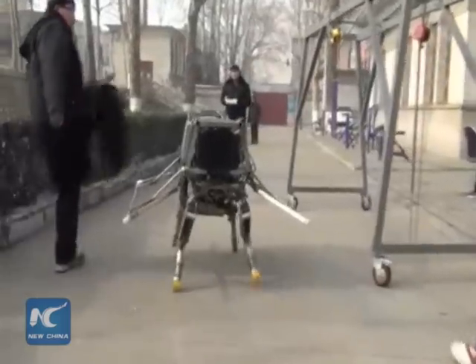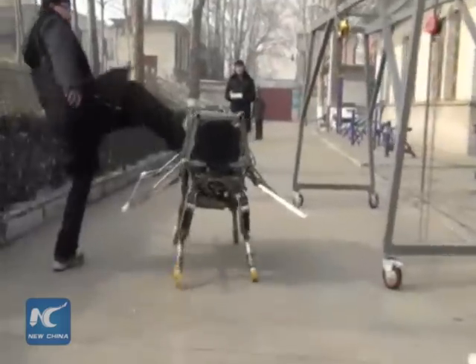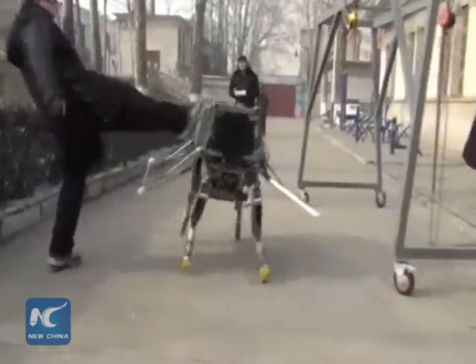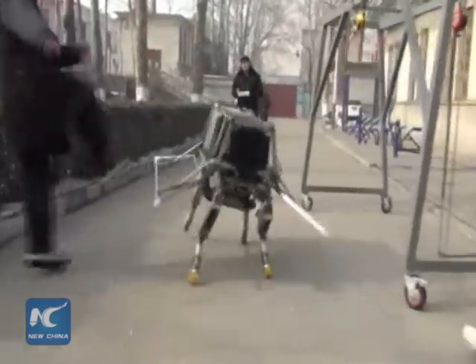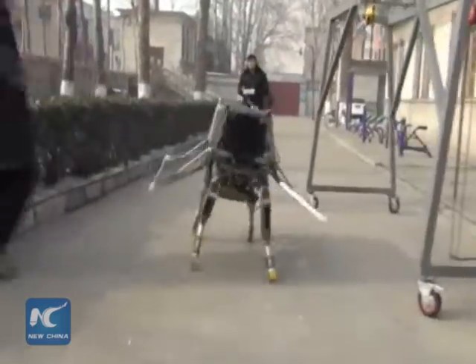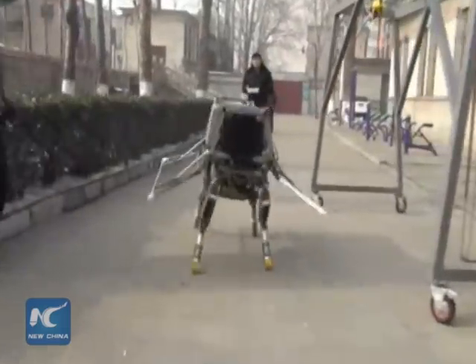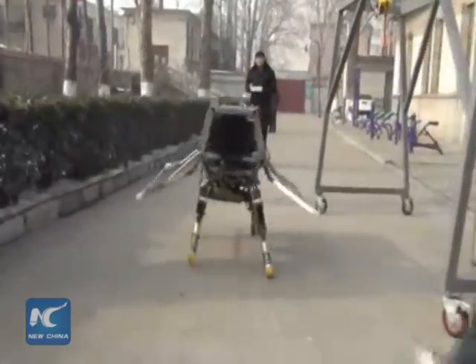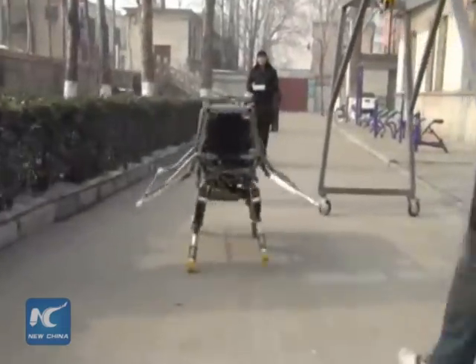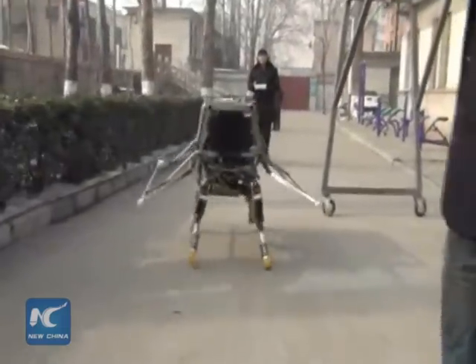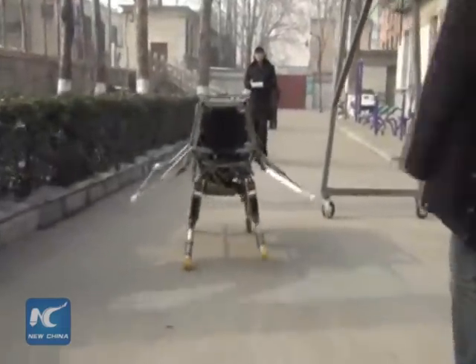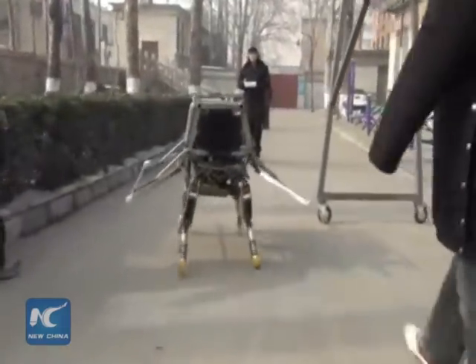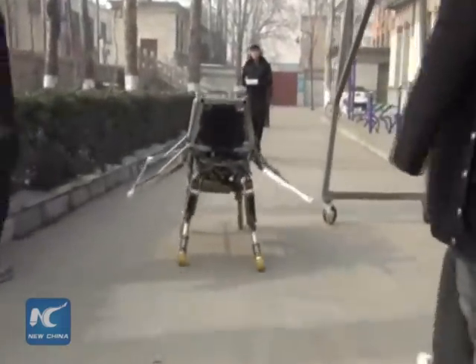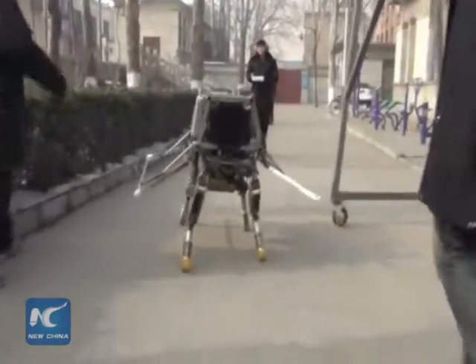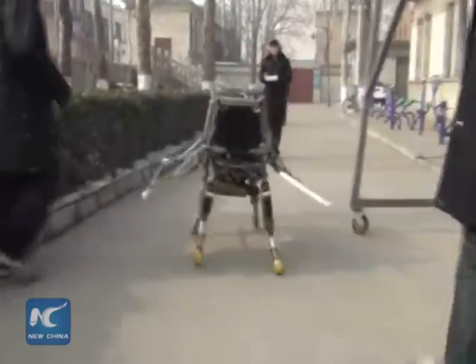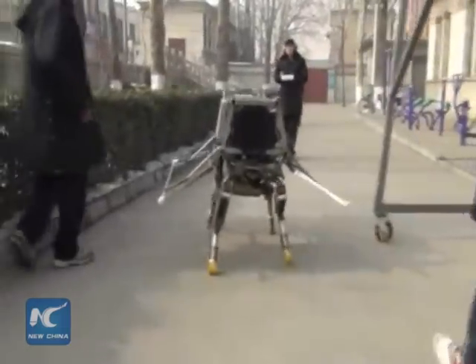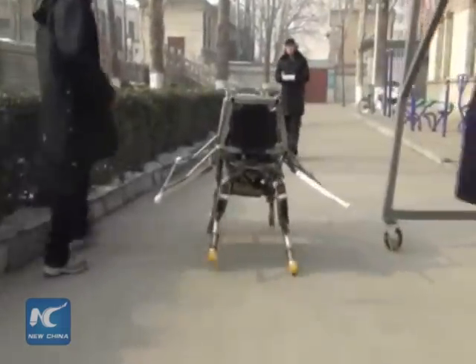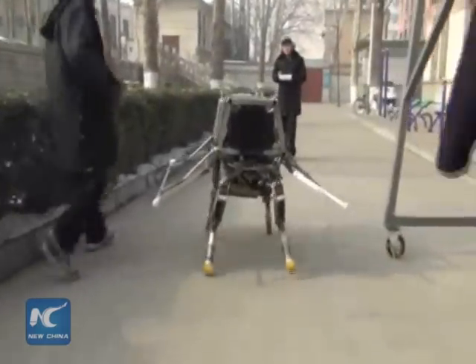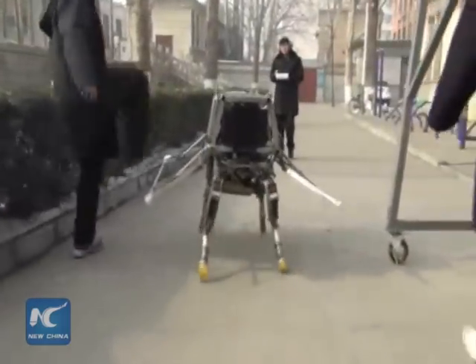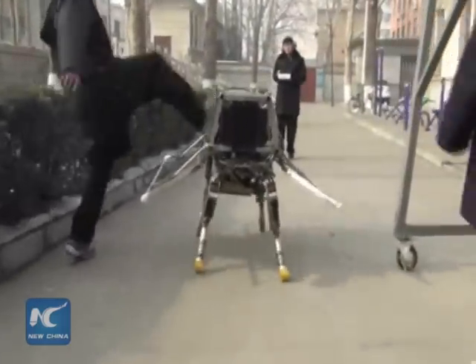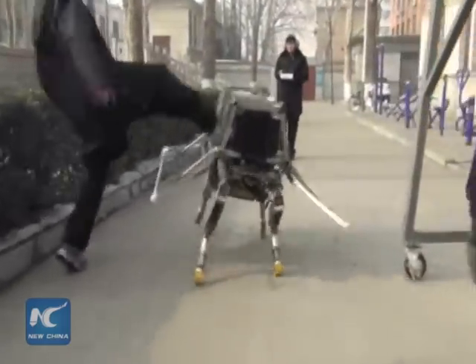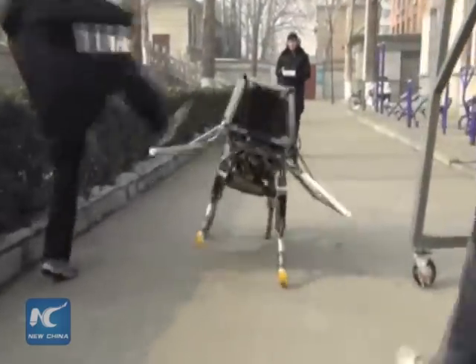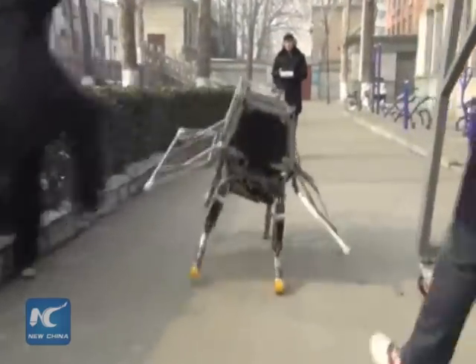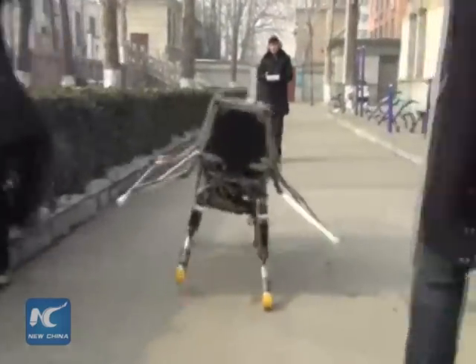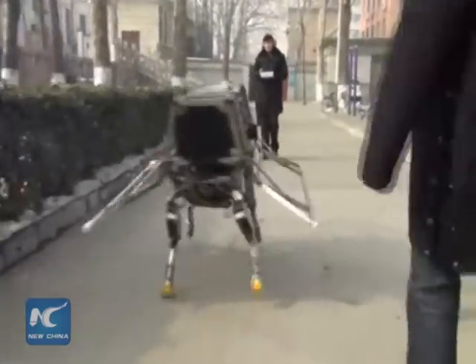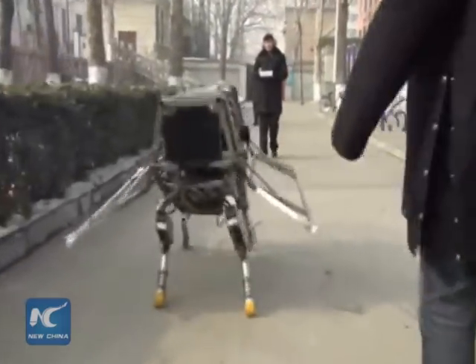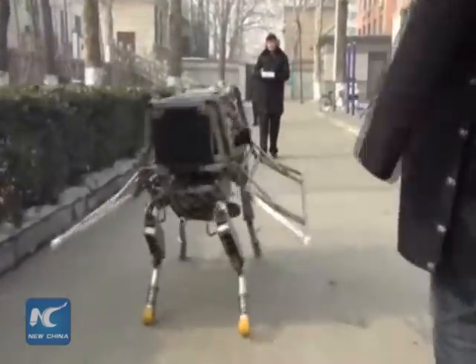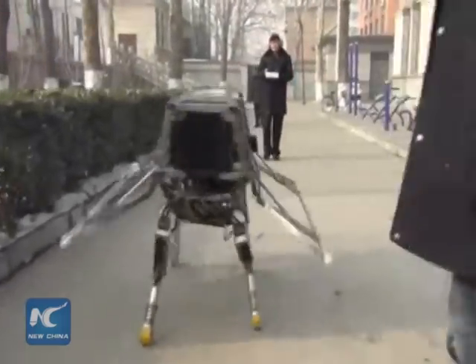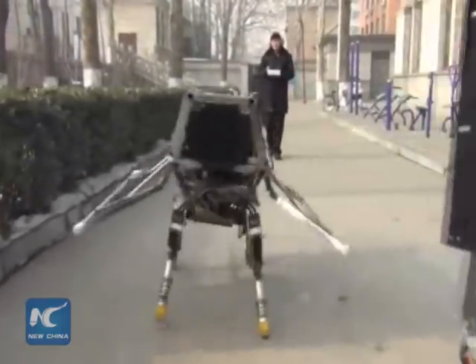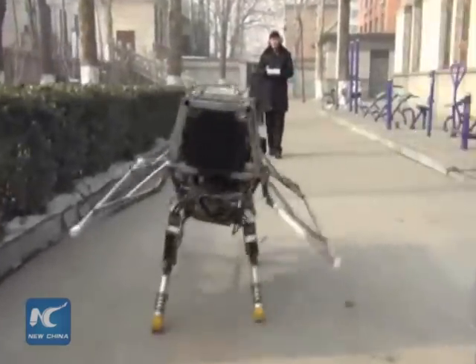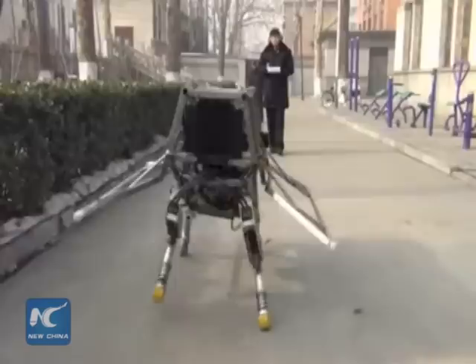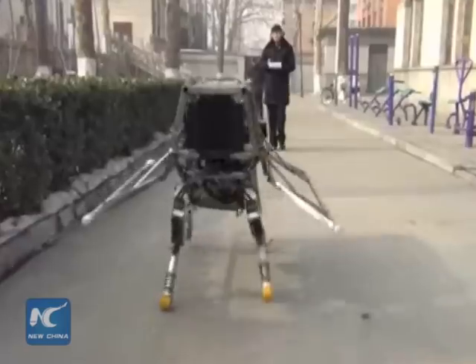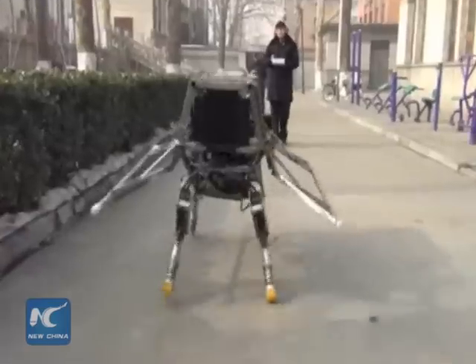The robot can recover its balance after being kicked from the side, which indicates that the robot's balancing abilities are optimal.